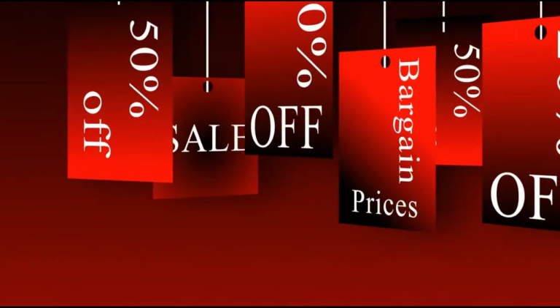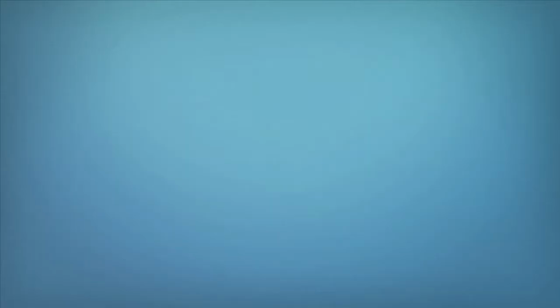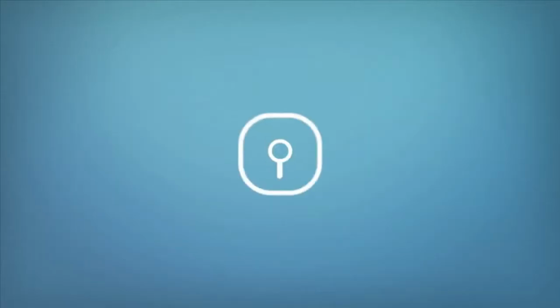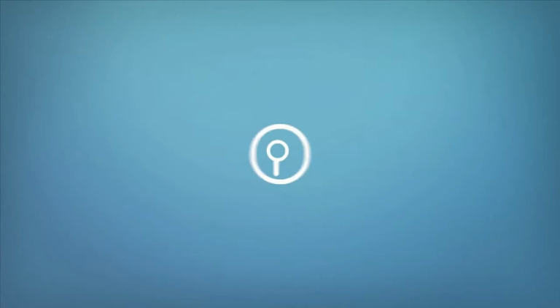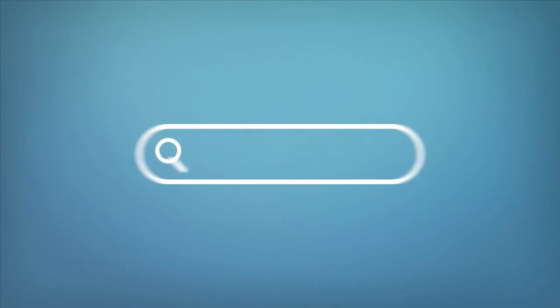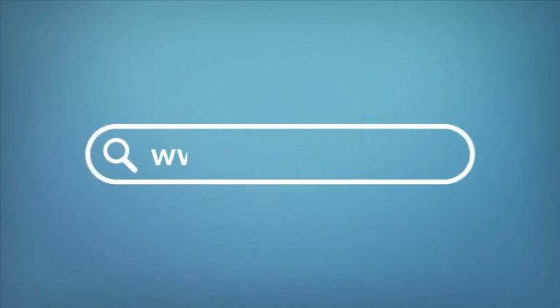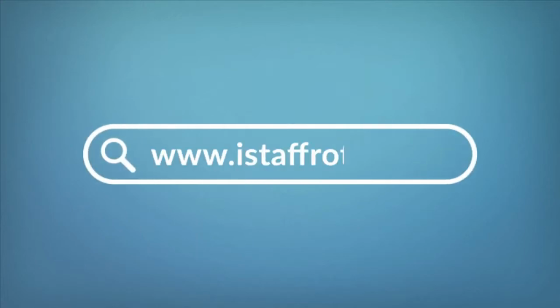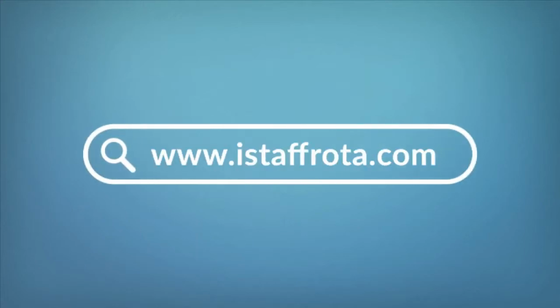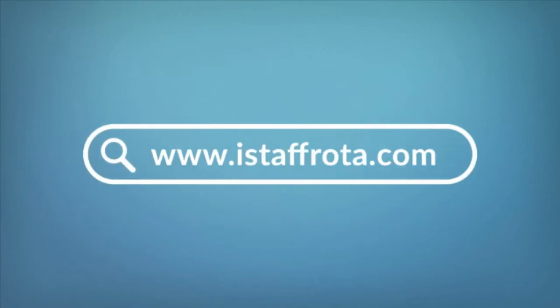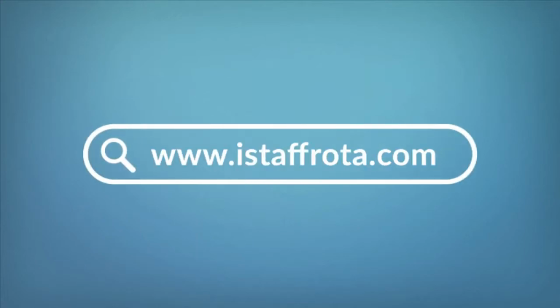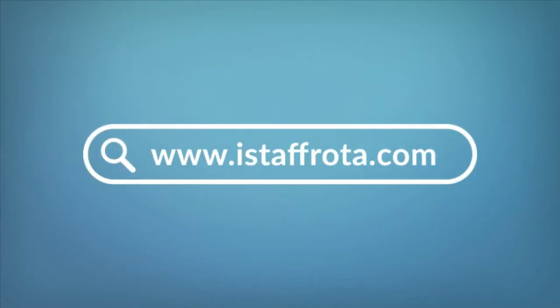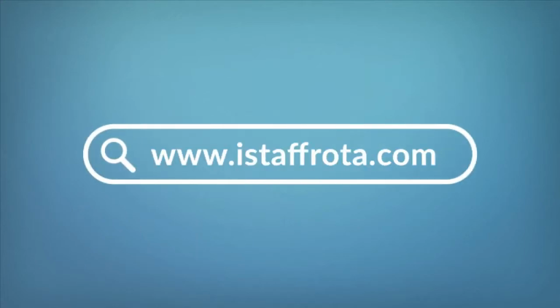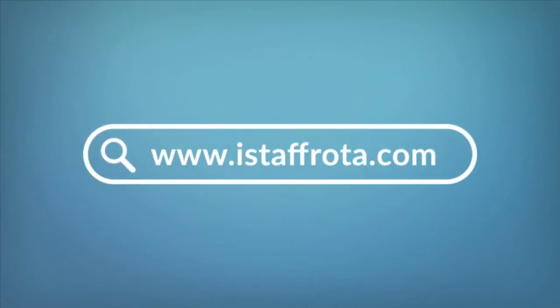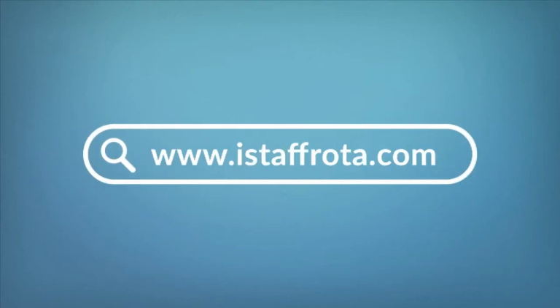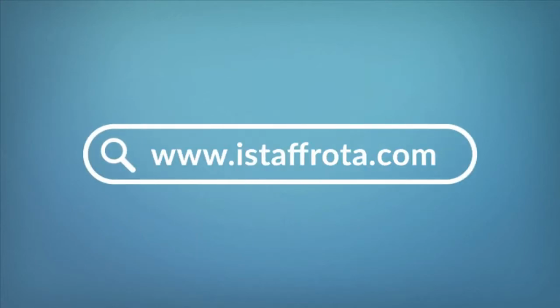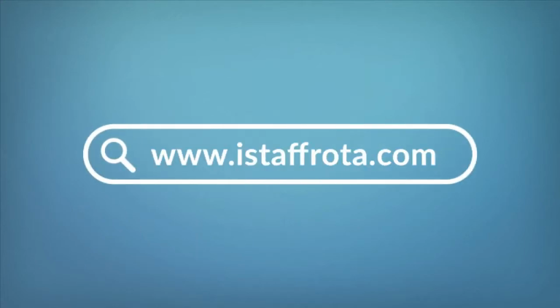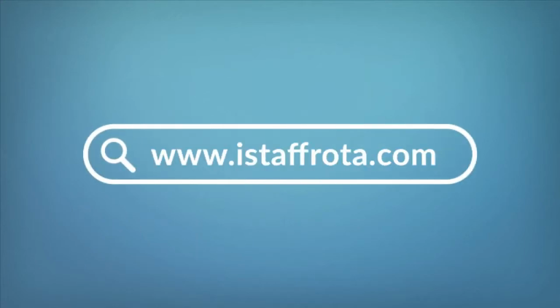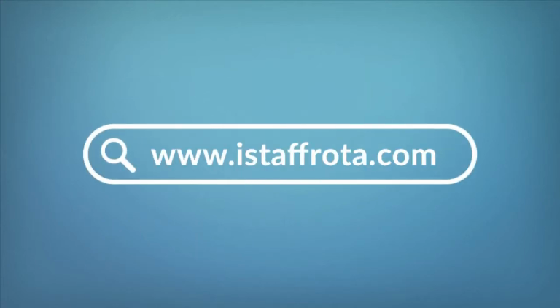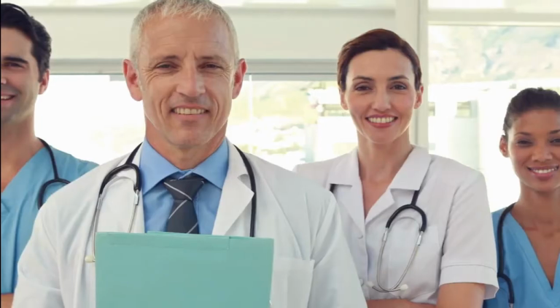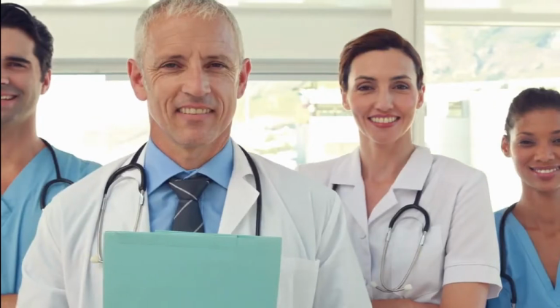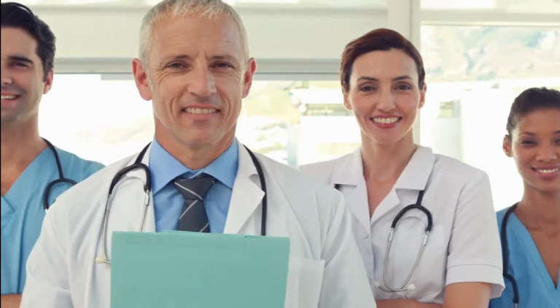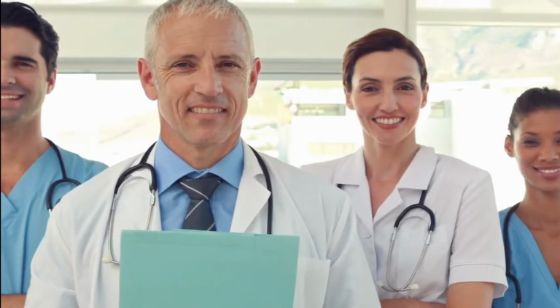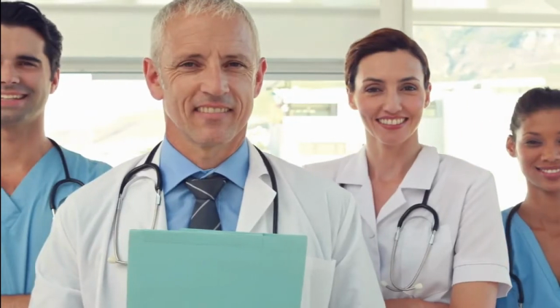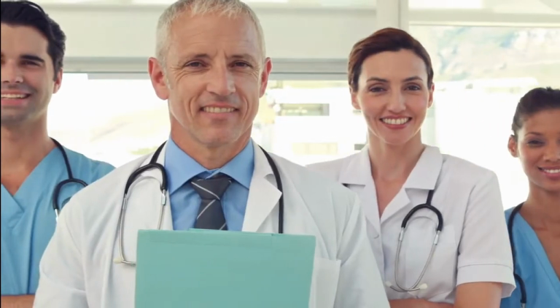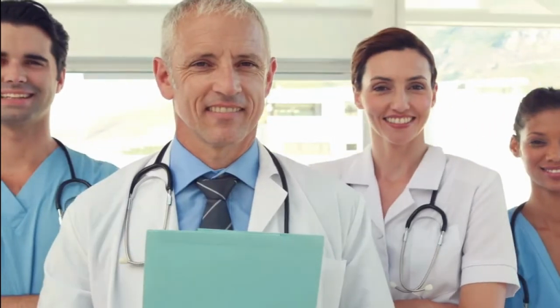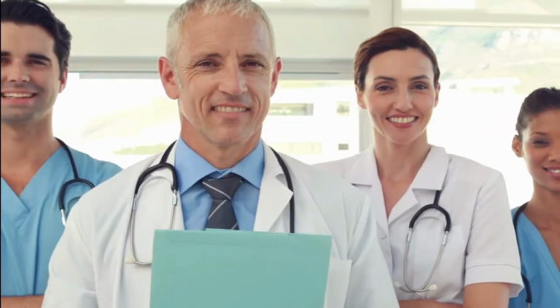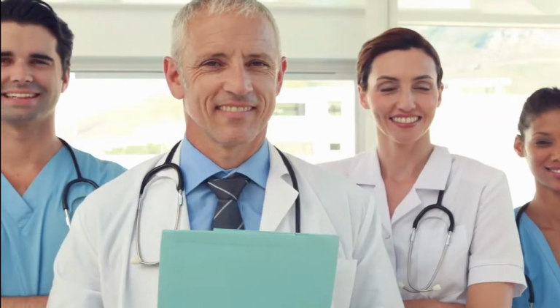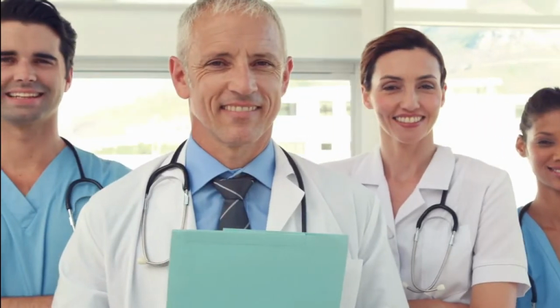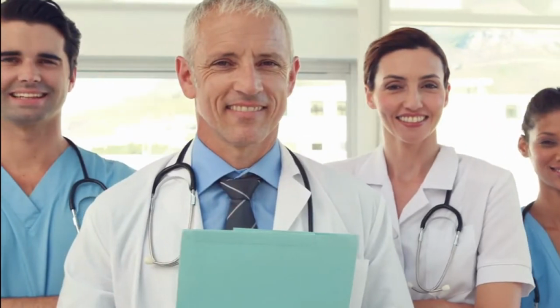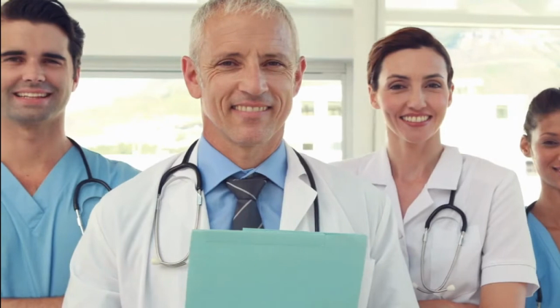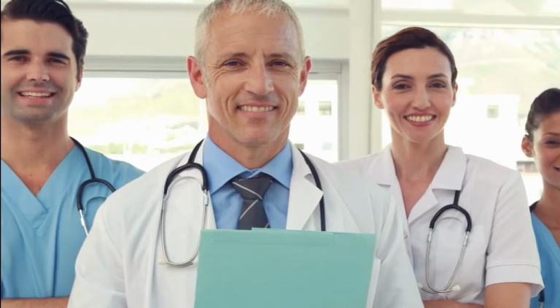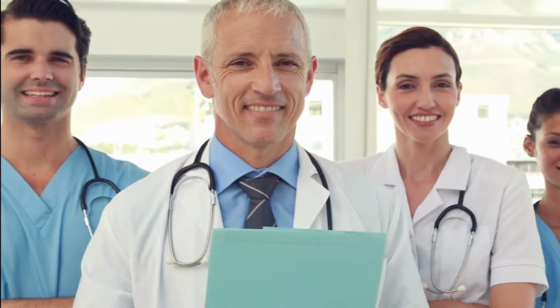Visit www.istaffrota.com to sign up and get the benefits of iStaff Rota now.